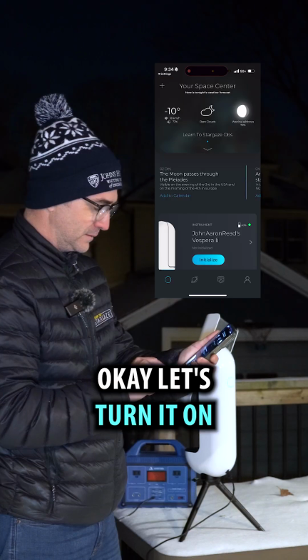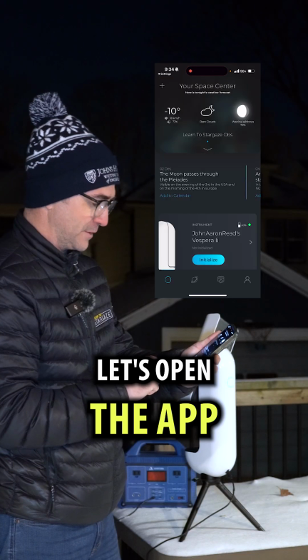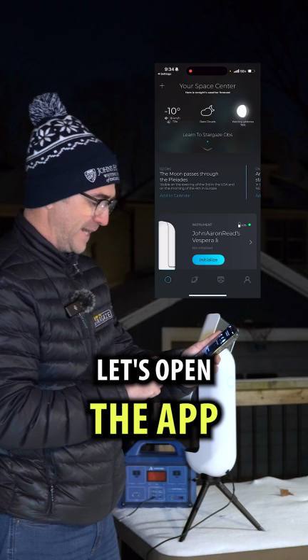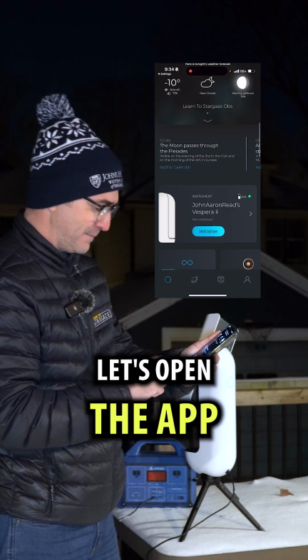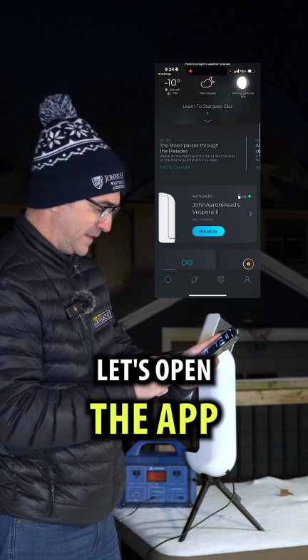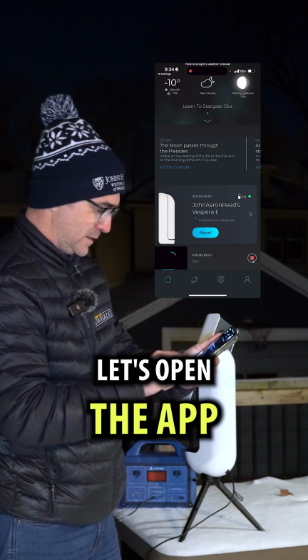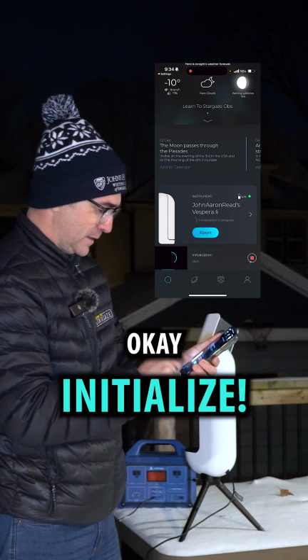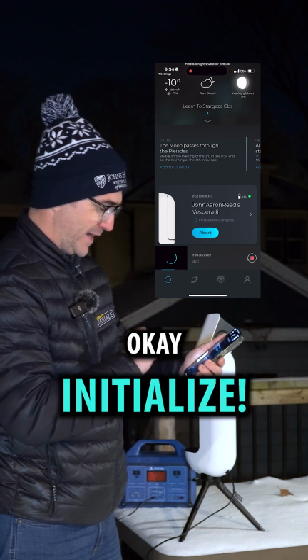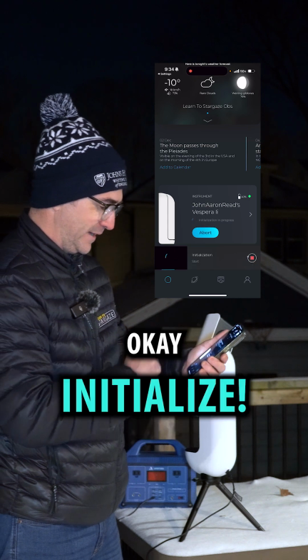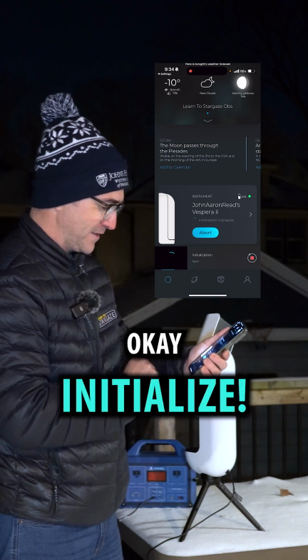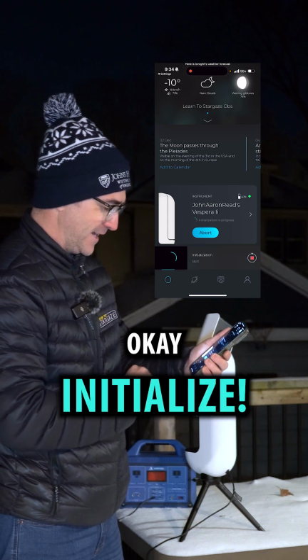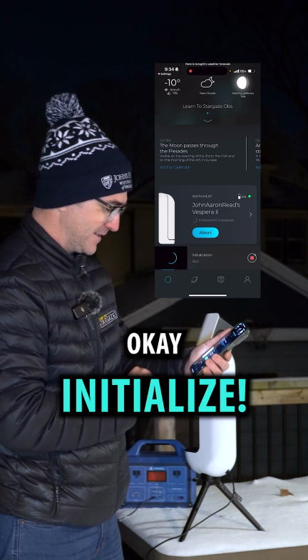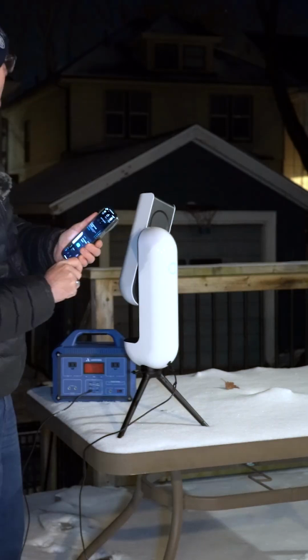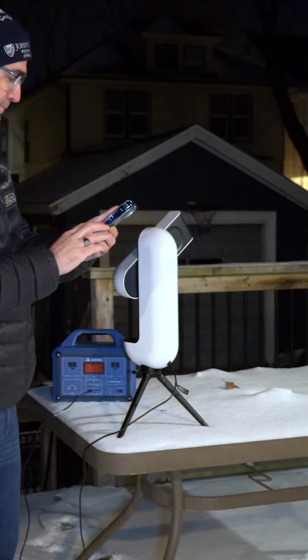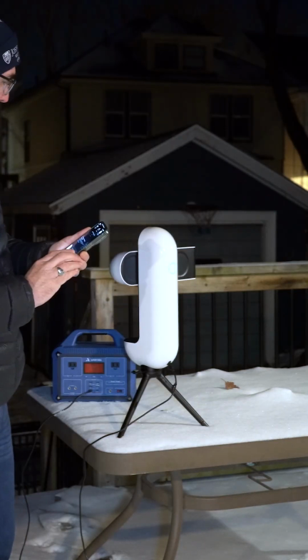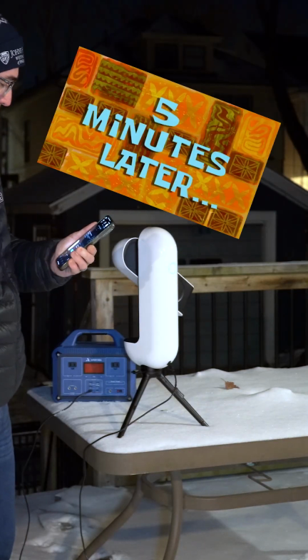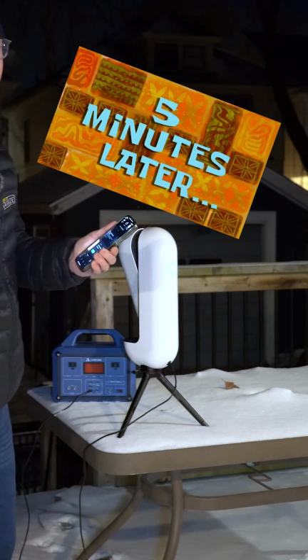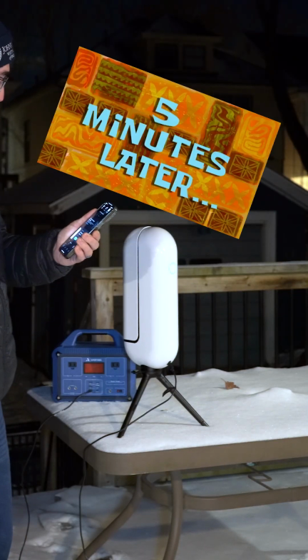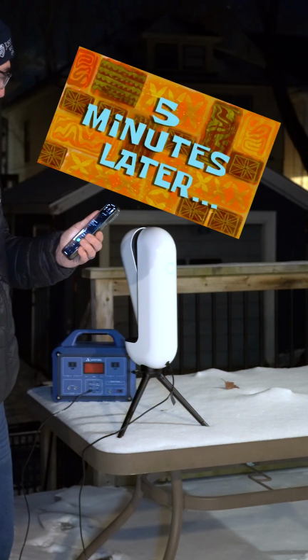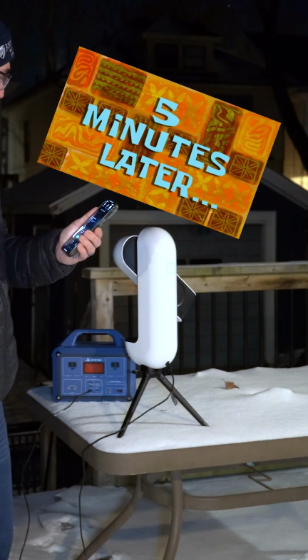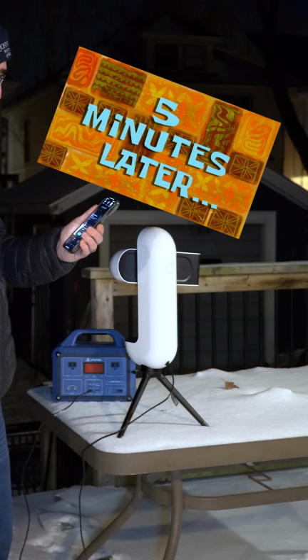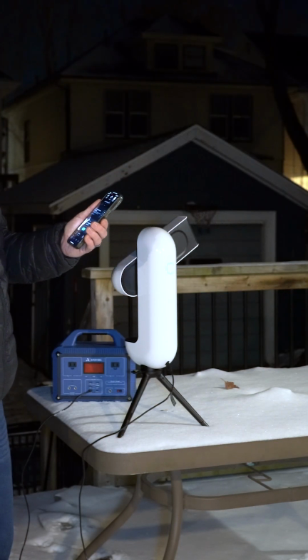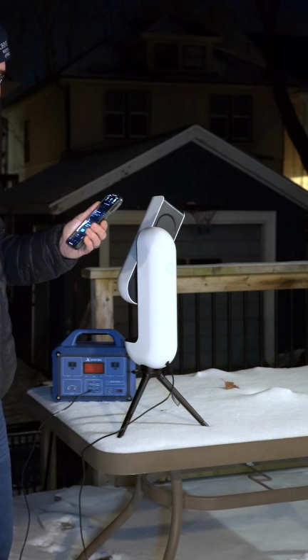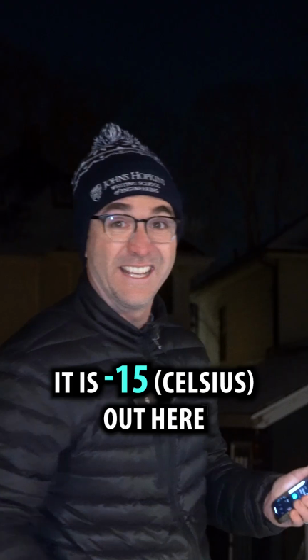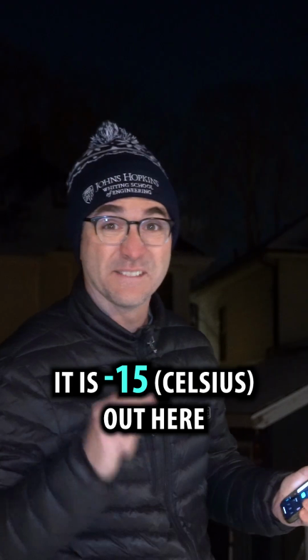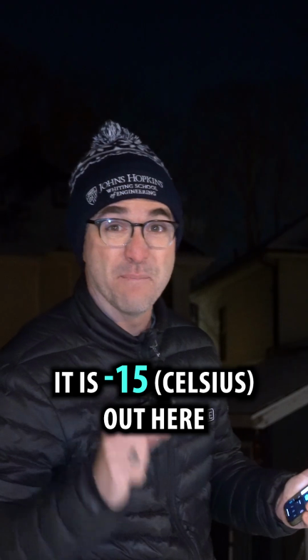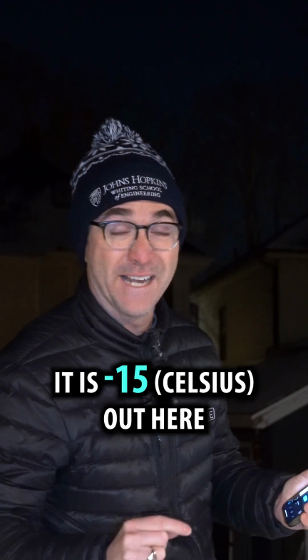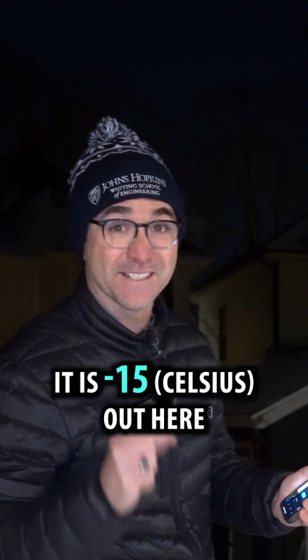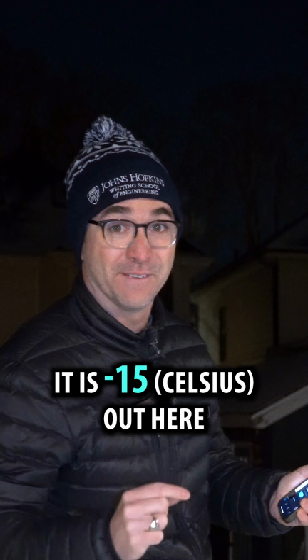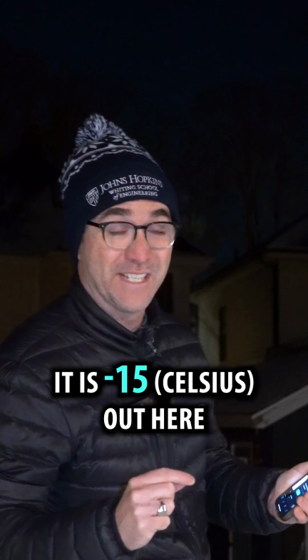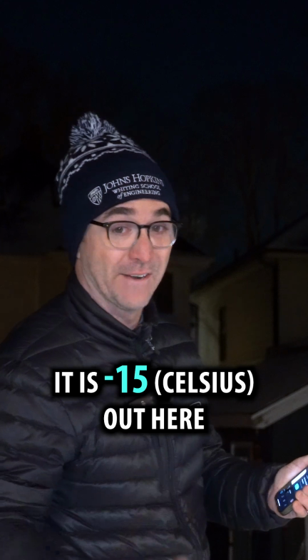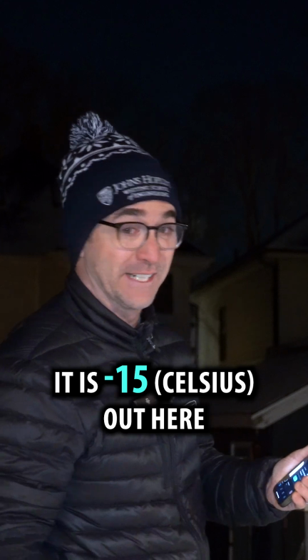Let's open the app. Okay, initialize. Five minutes later — it is minus 15 out here.